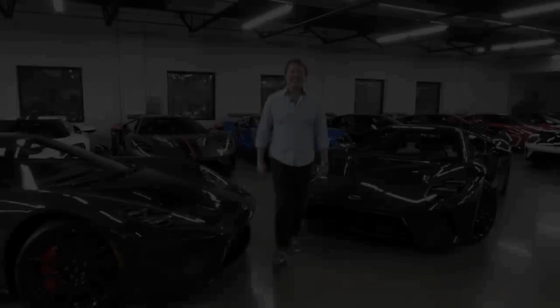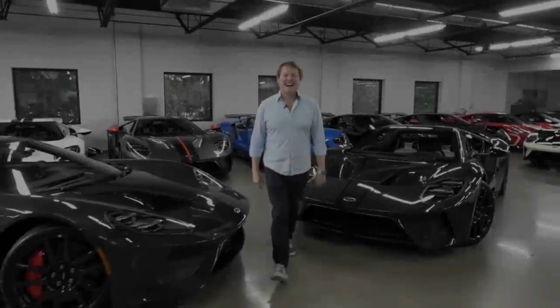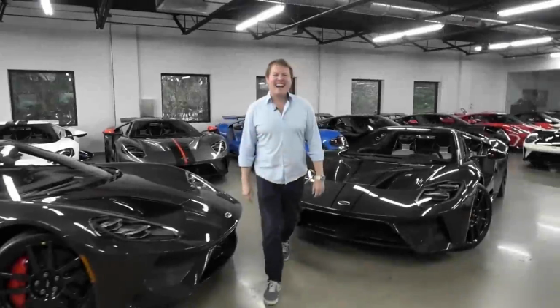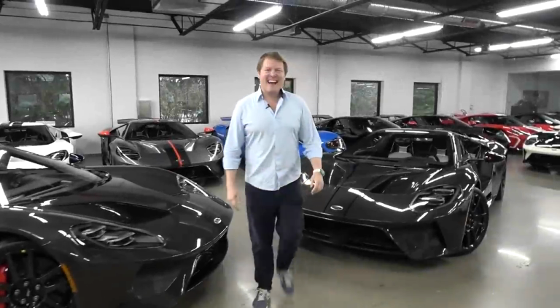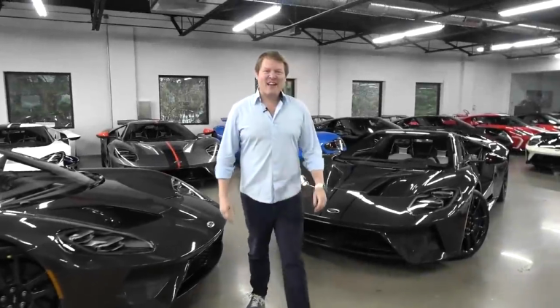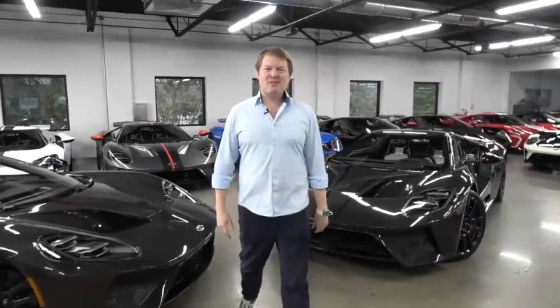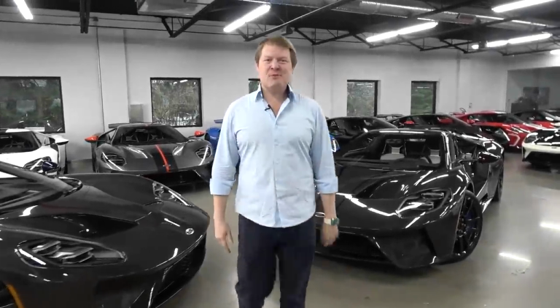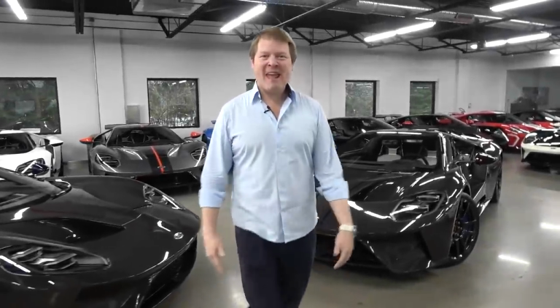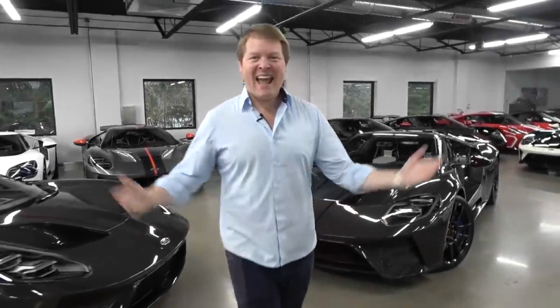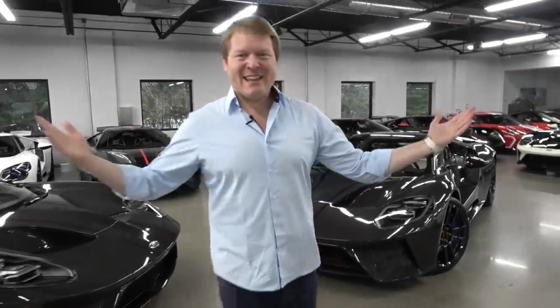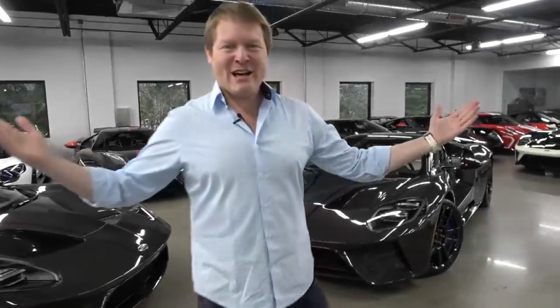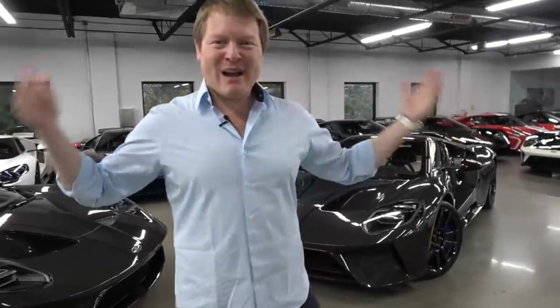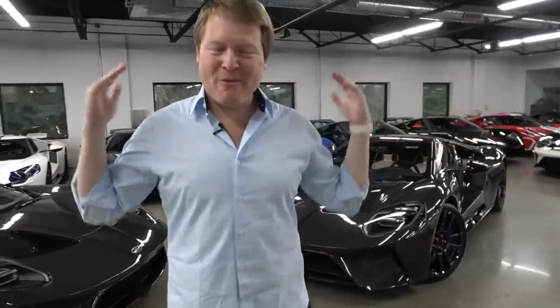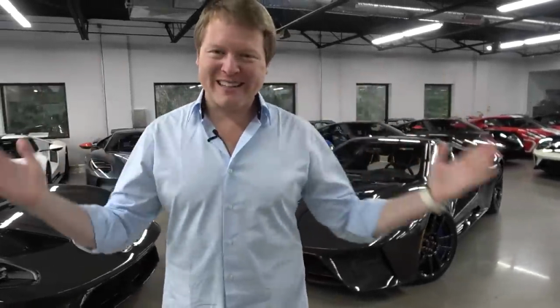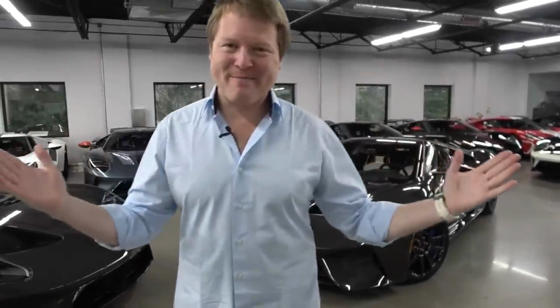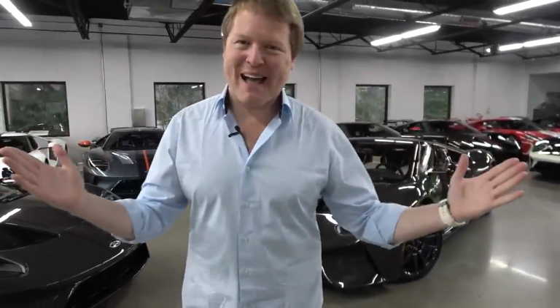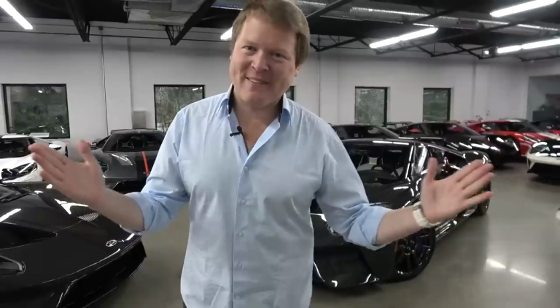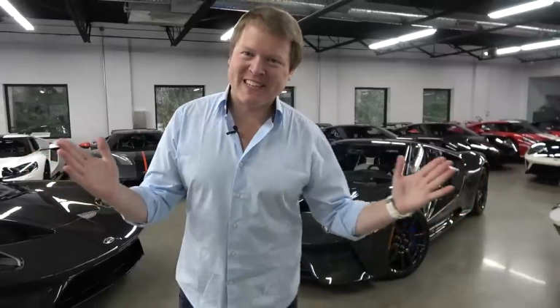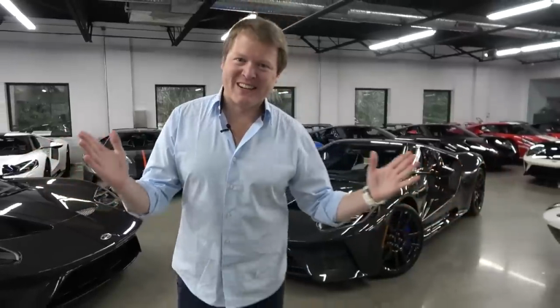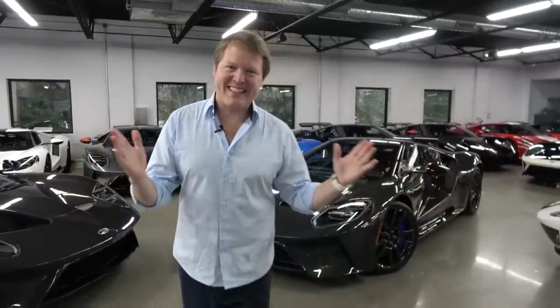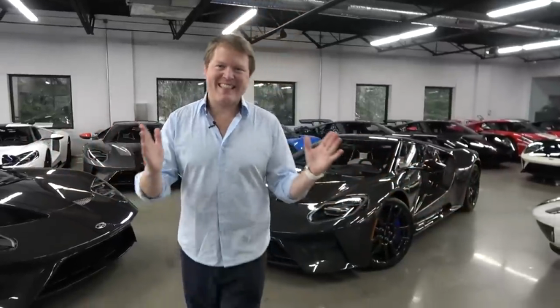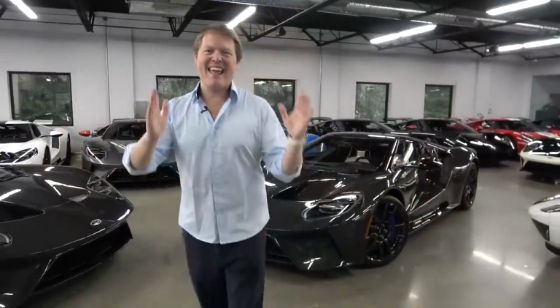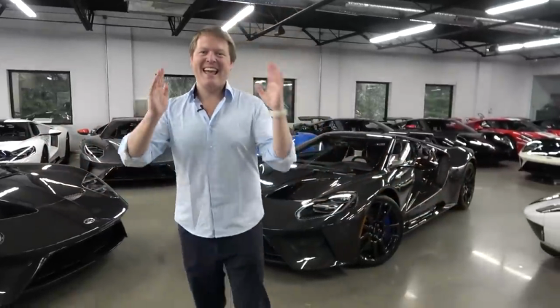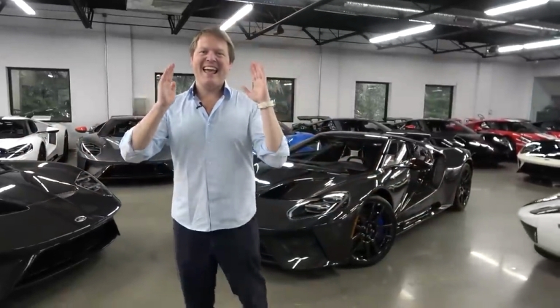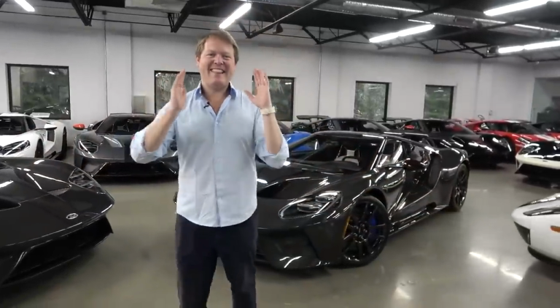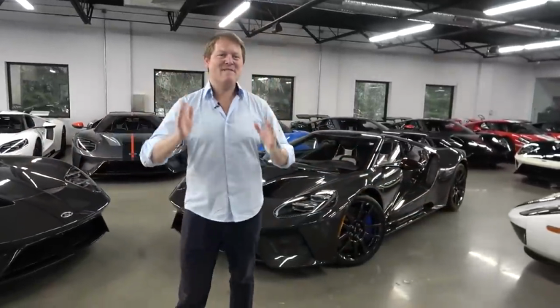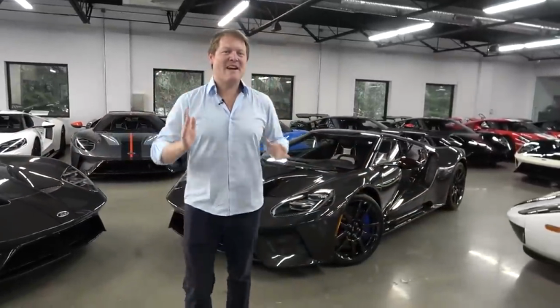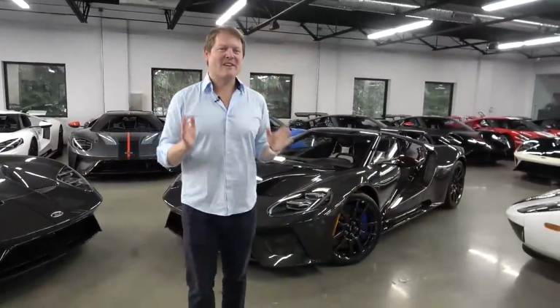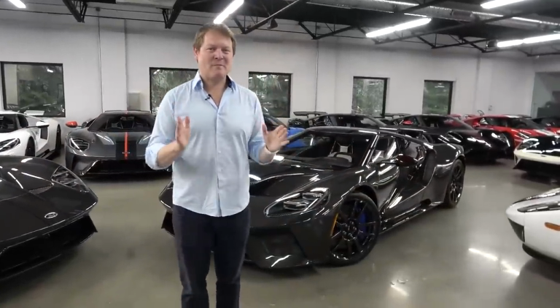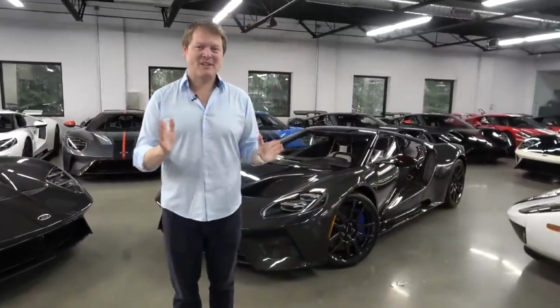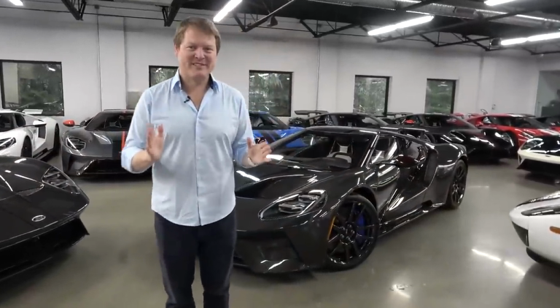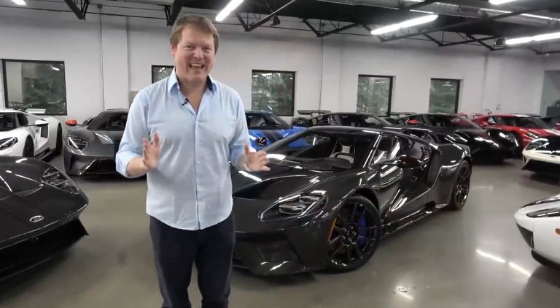Hi guys, I'm Shmi. Hello and welcome back to the channel where today is a very special day.